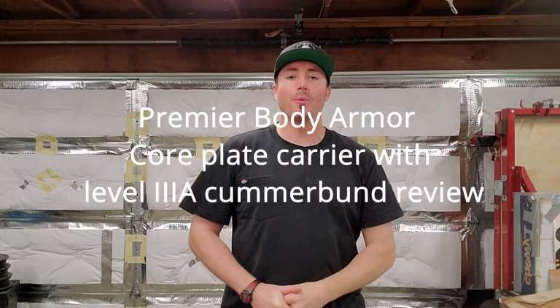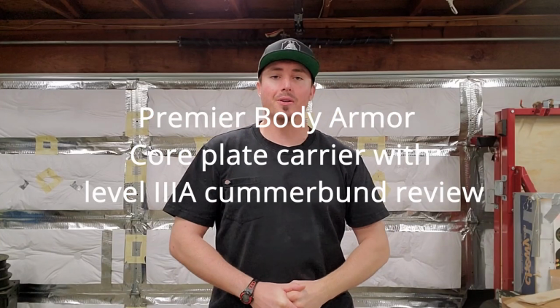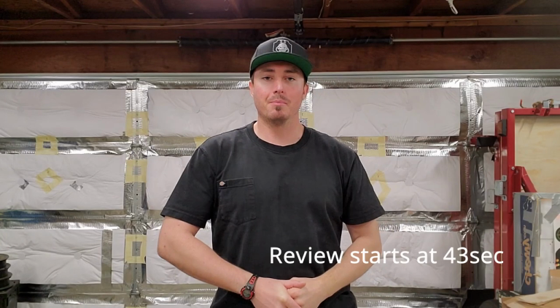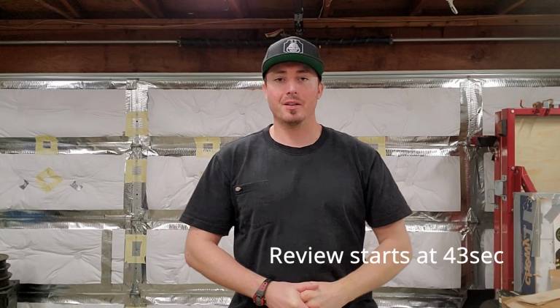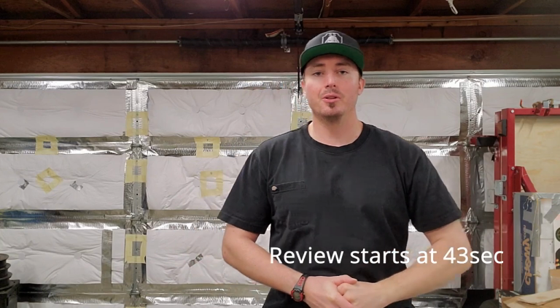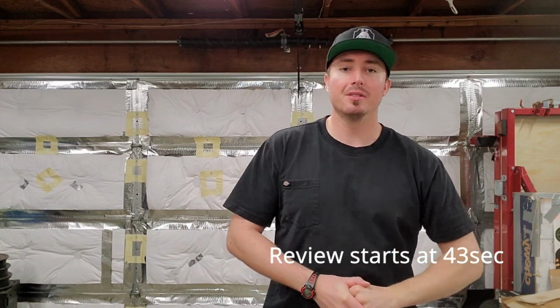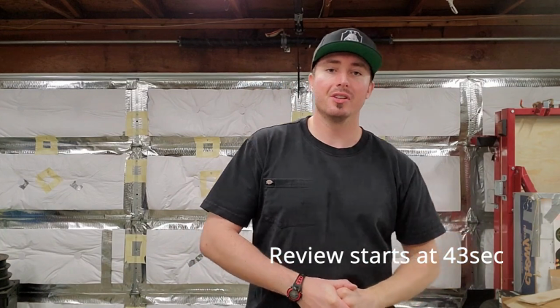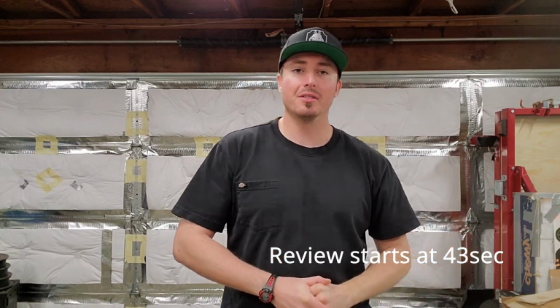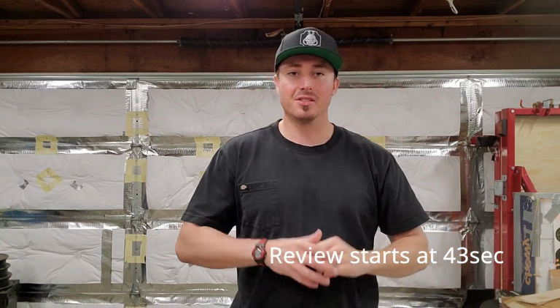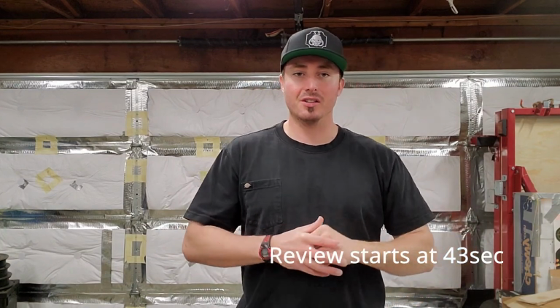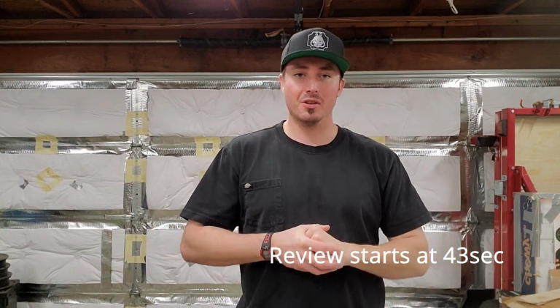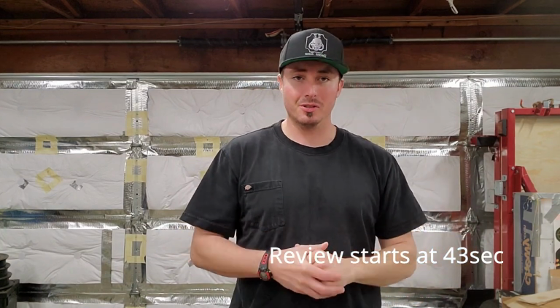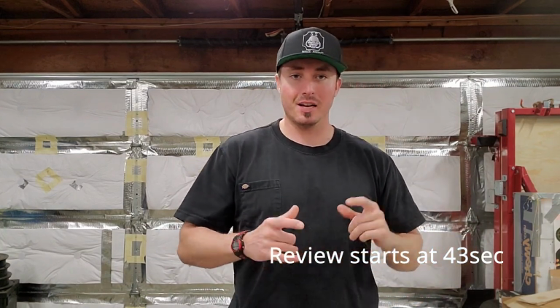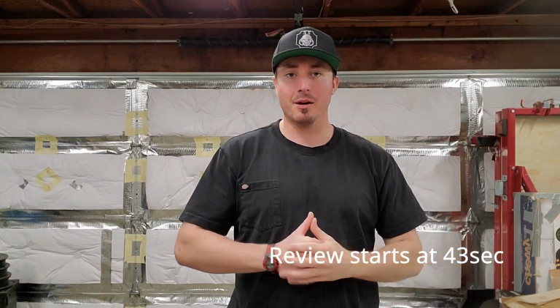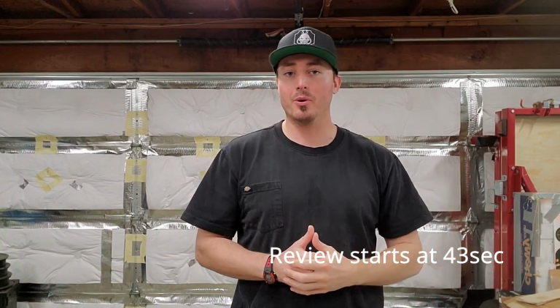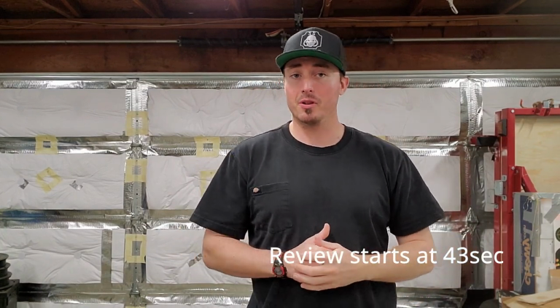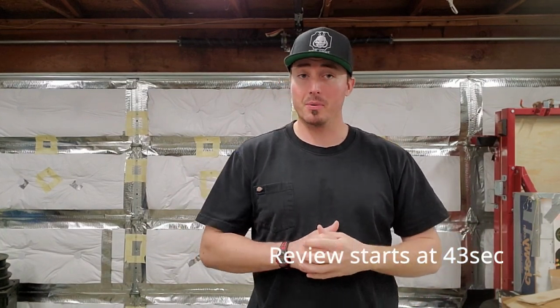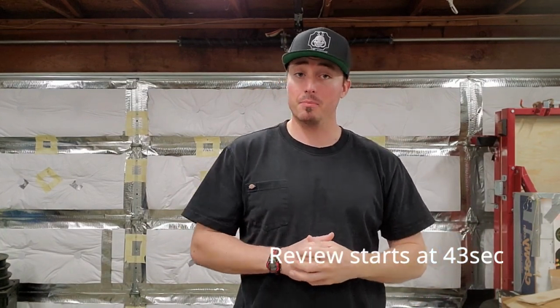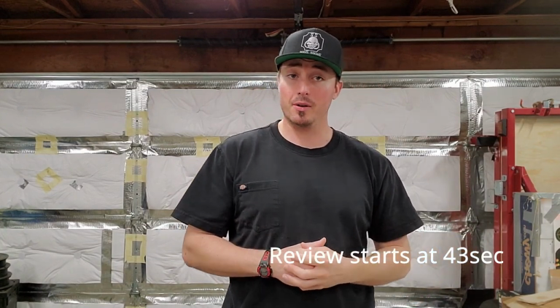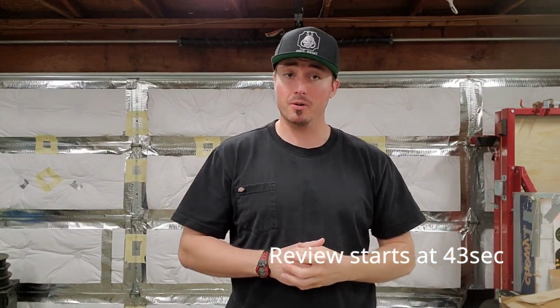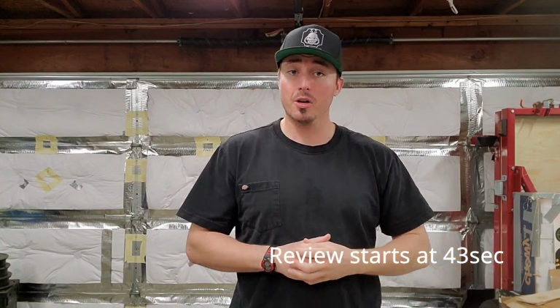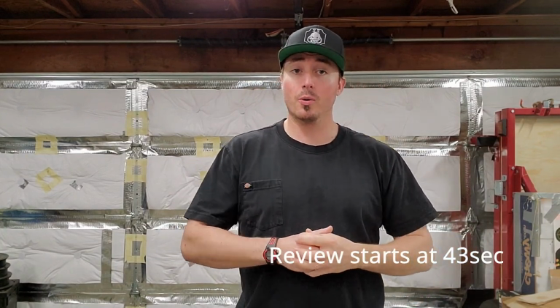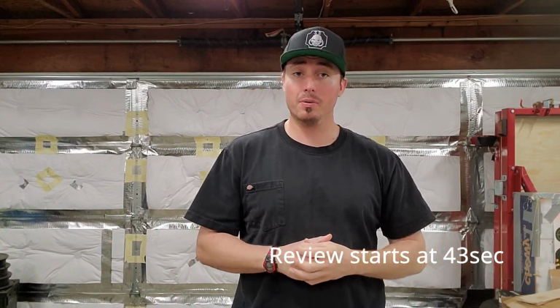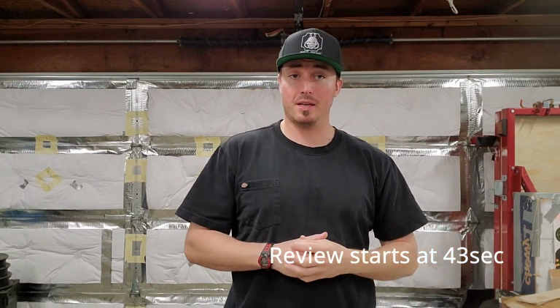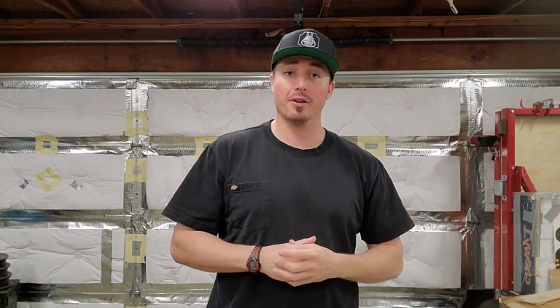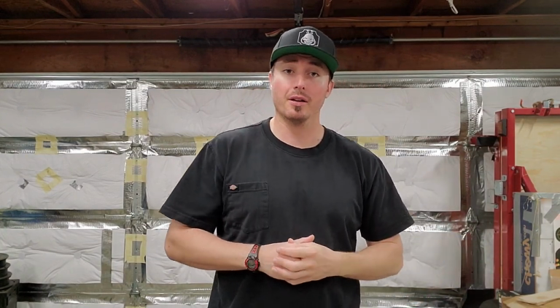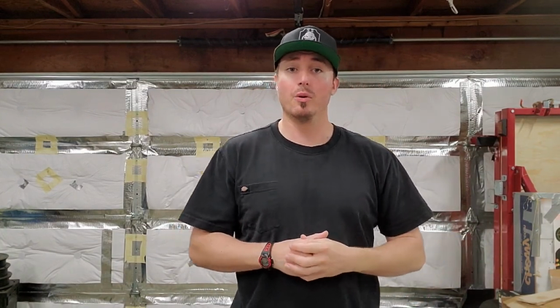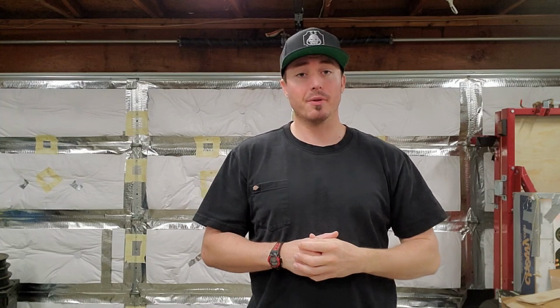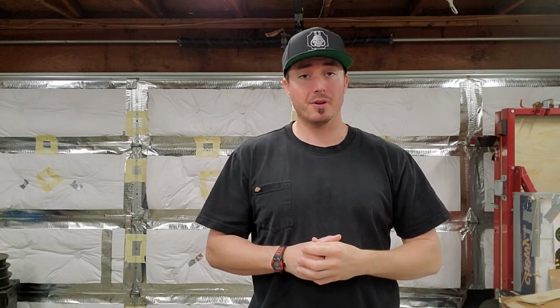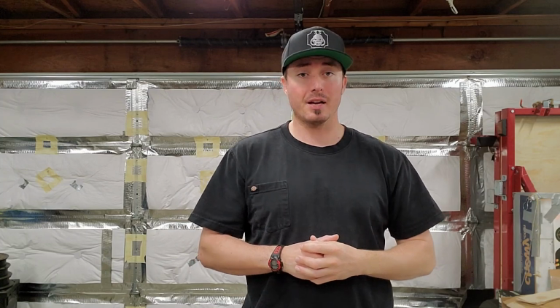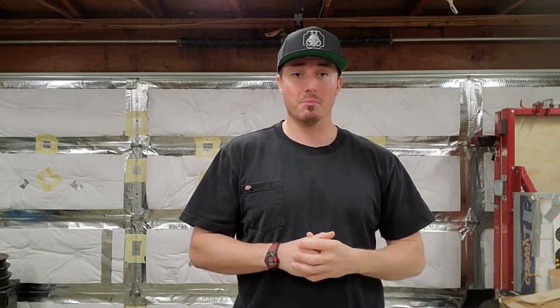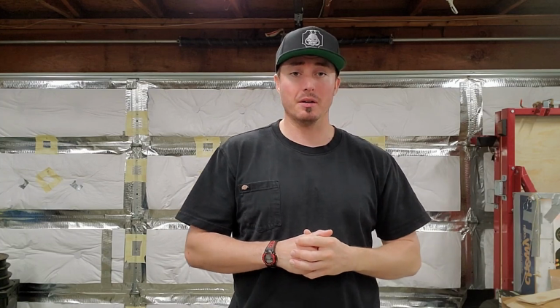Welcome back YouTubians and Xeonians to Xeon Zone. Today I'm going over the Premier Body Armor Core Plate Carrier with Level 3A Cummerbund.